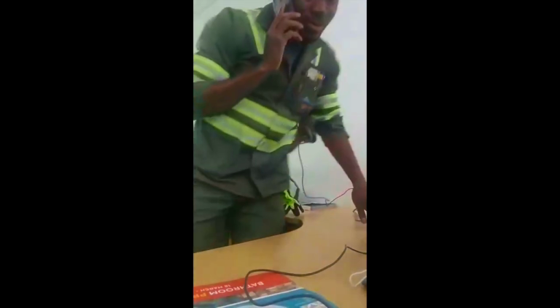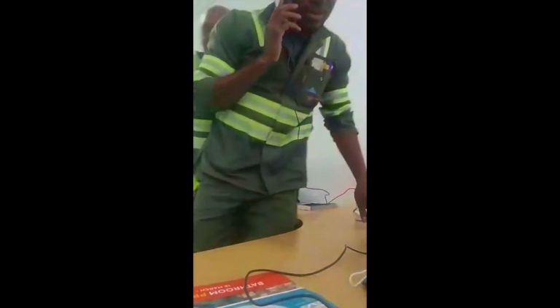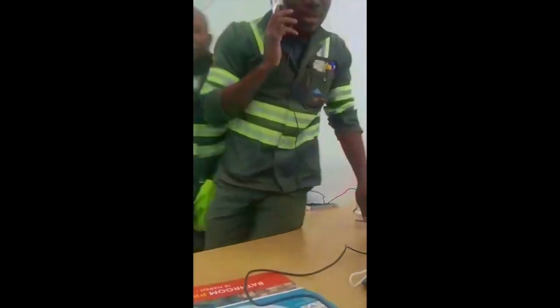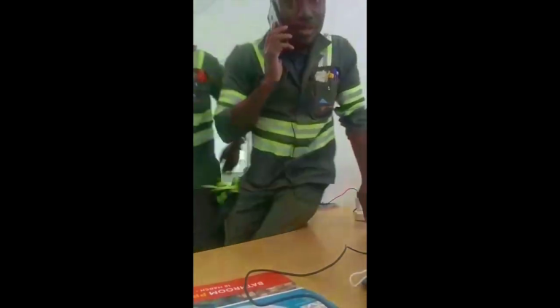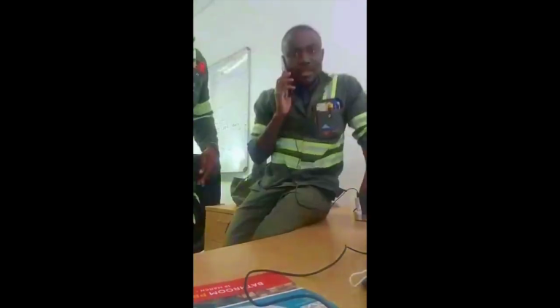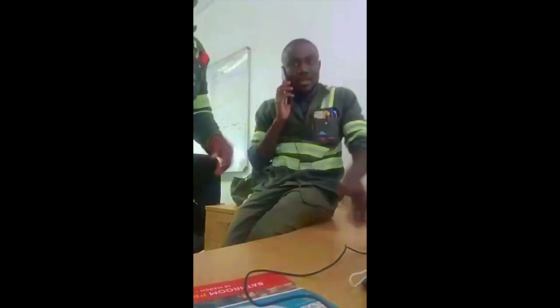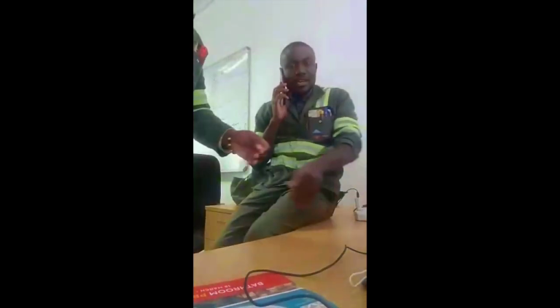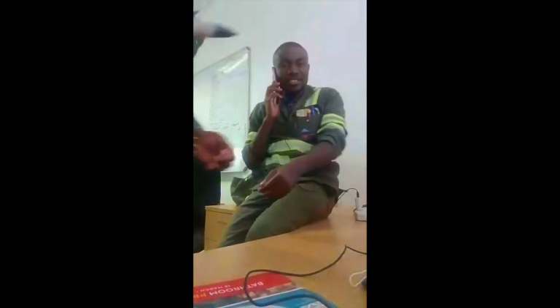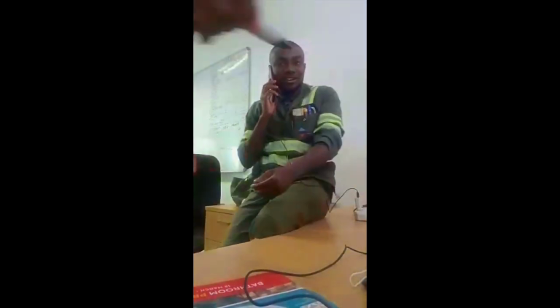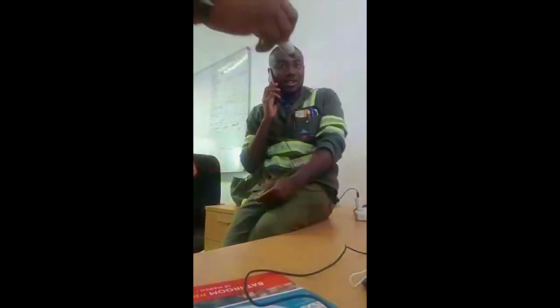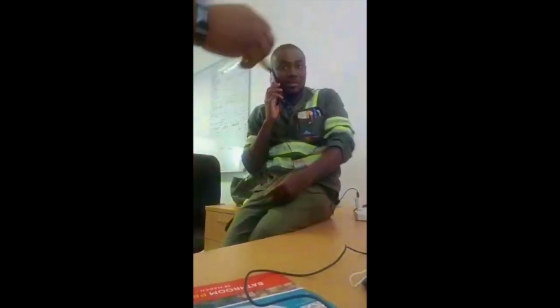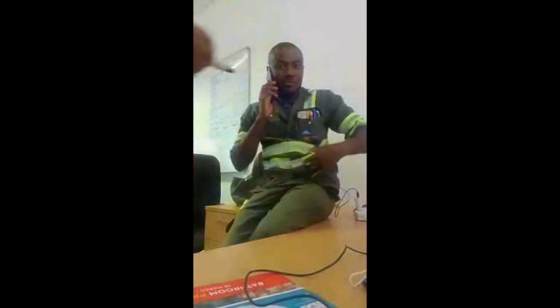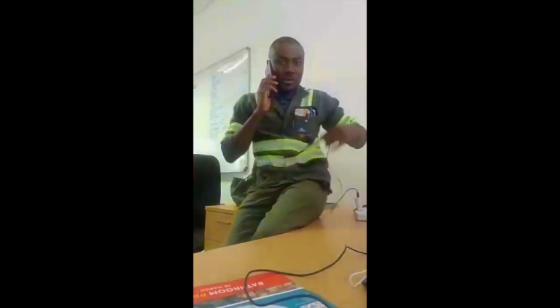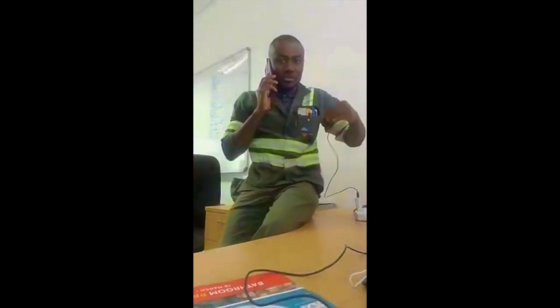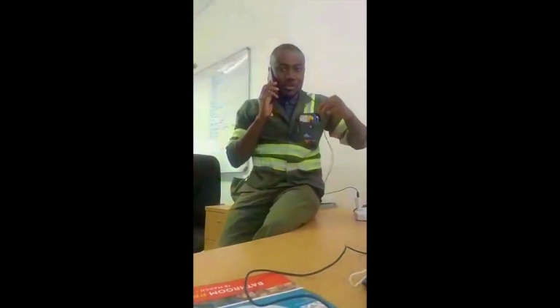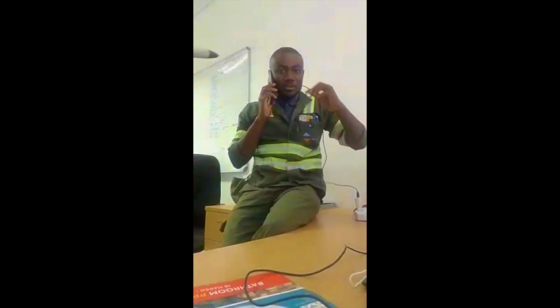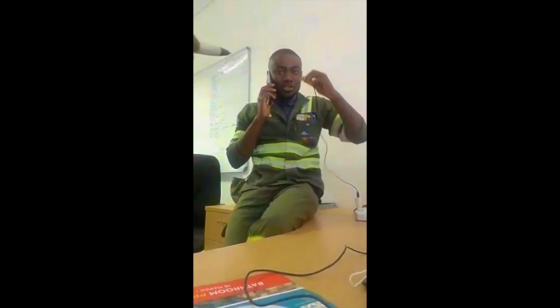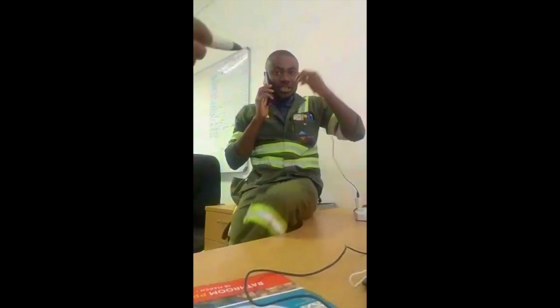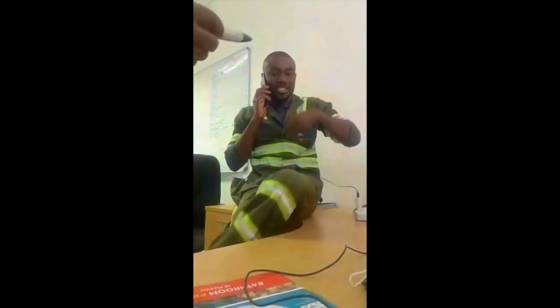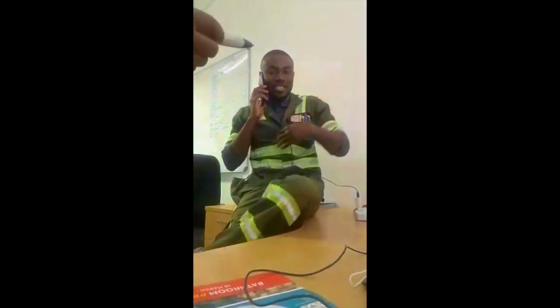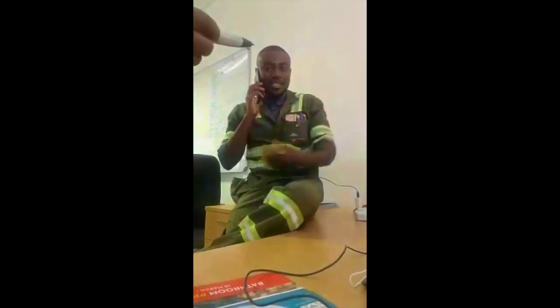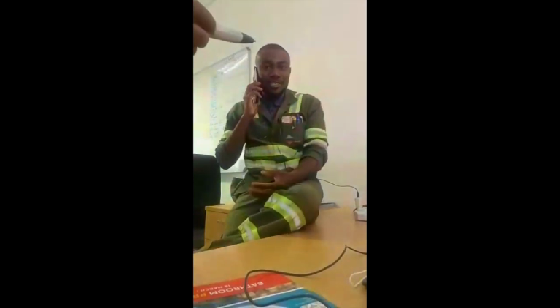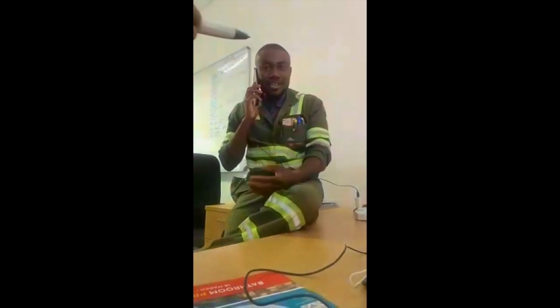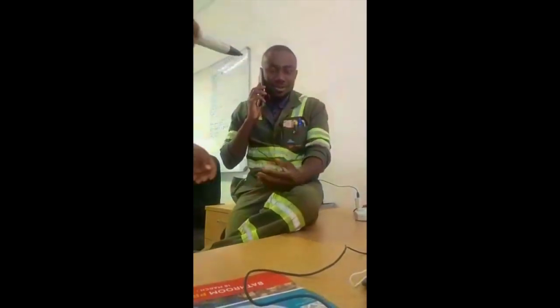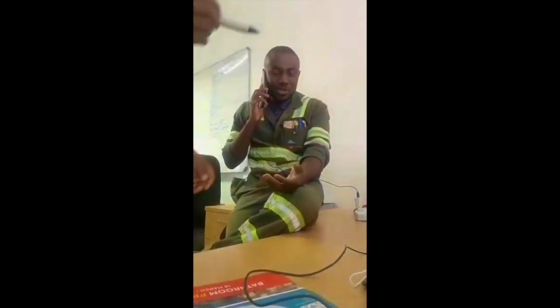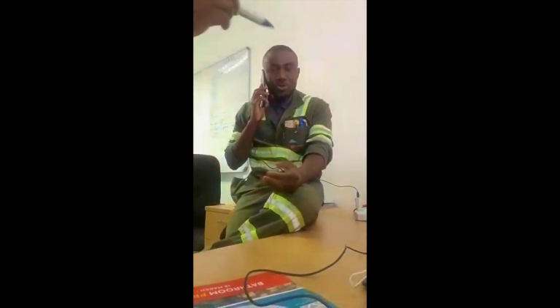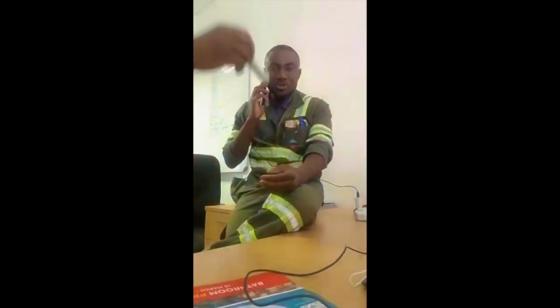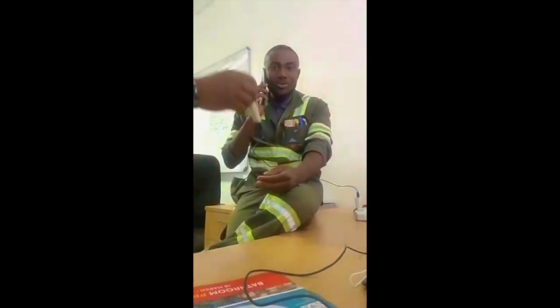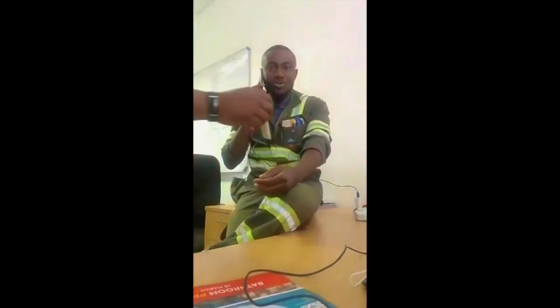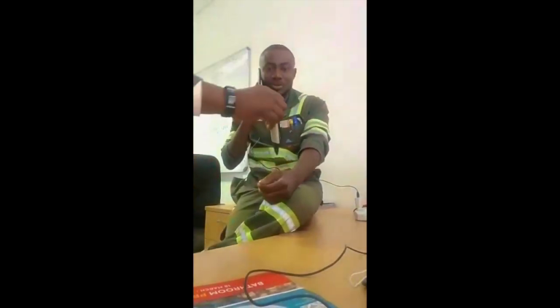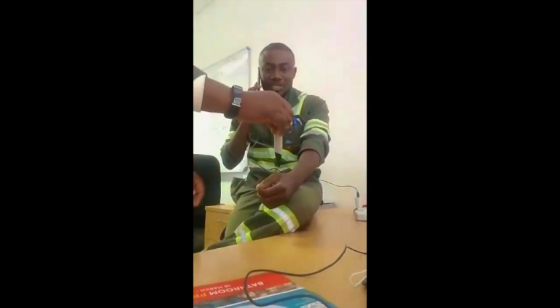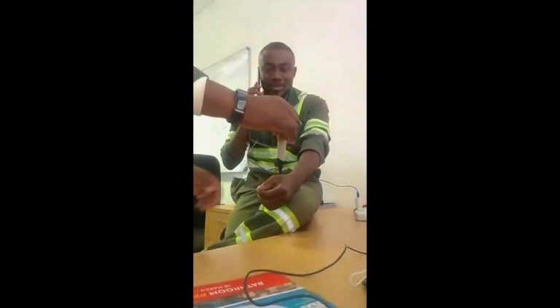Look — I answer my phone while my phone is on the charger. We talk, we talk. Look now what is happening.